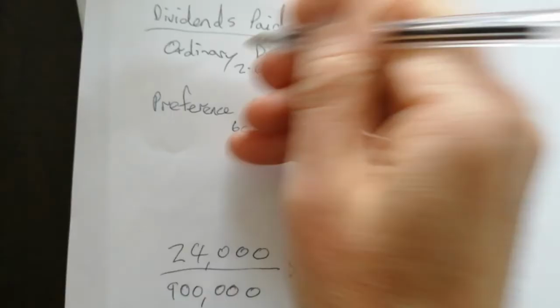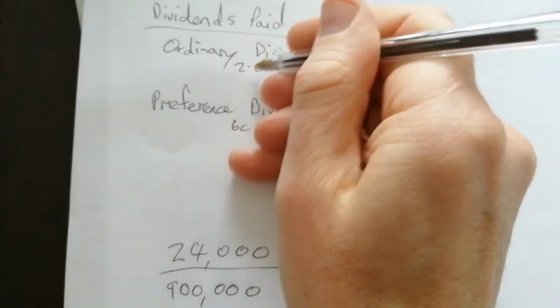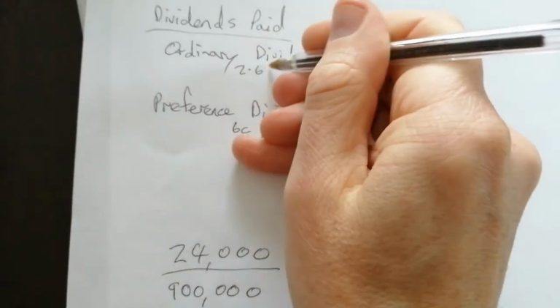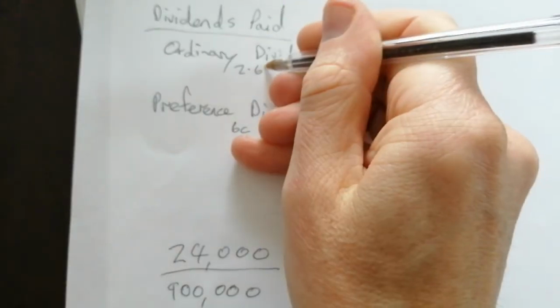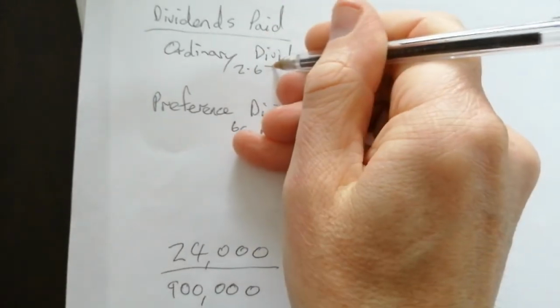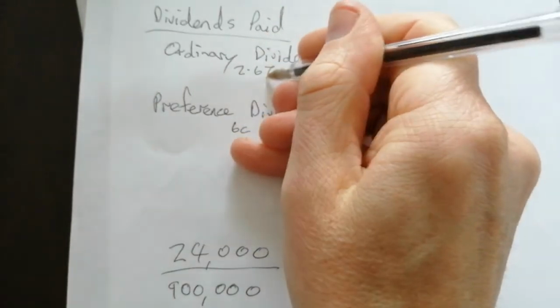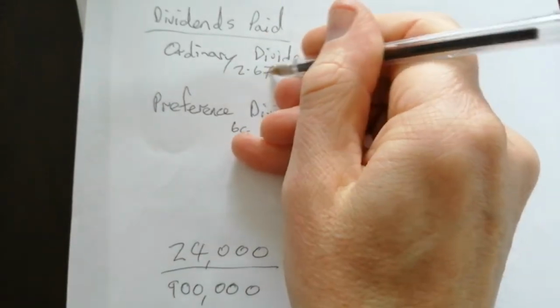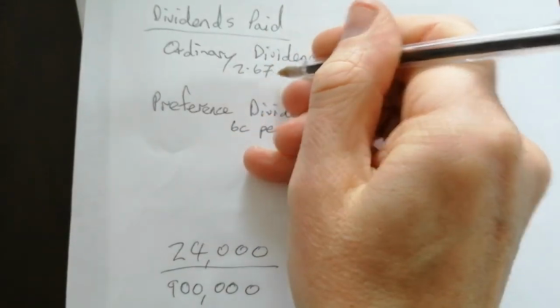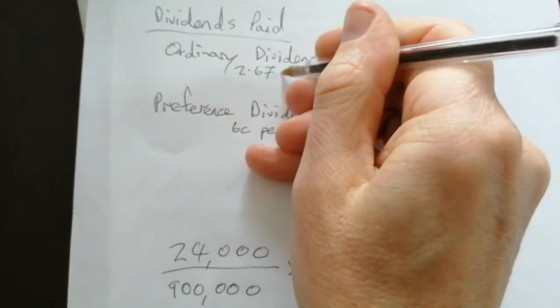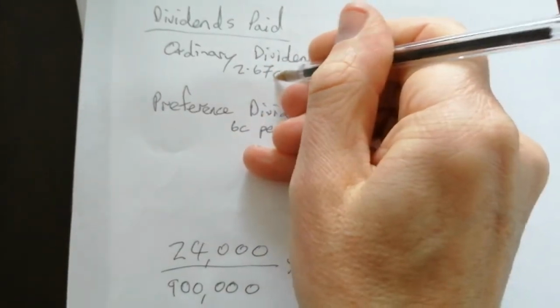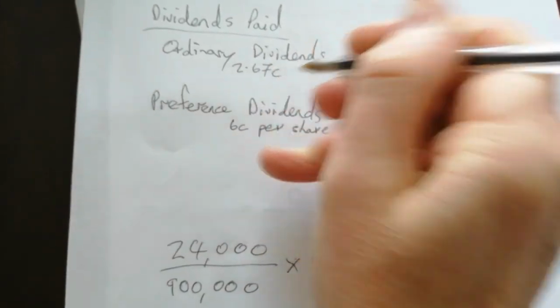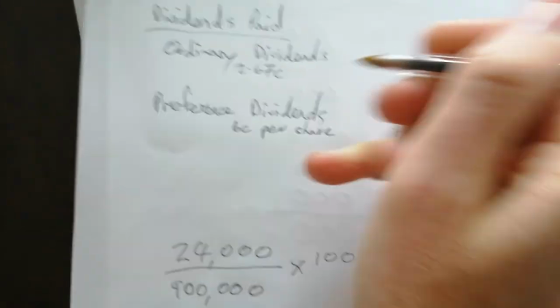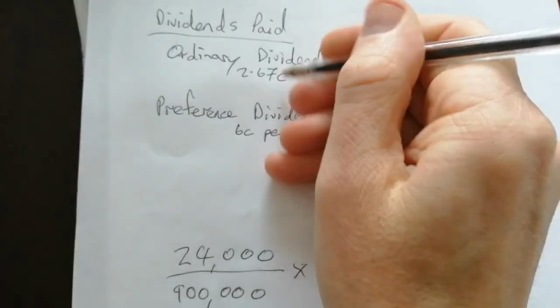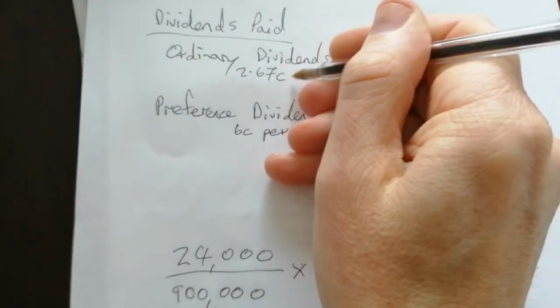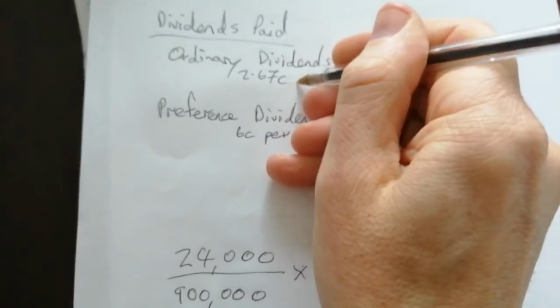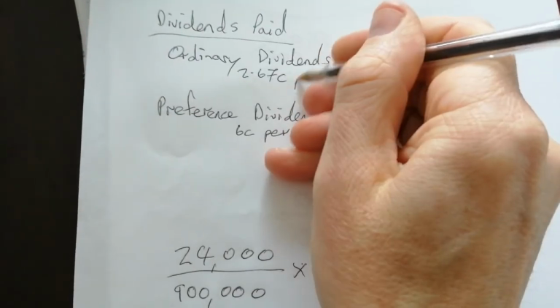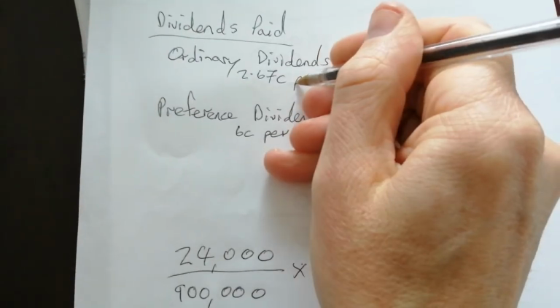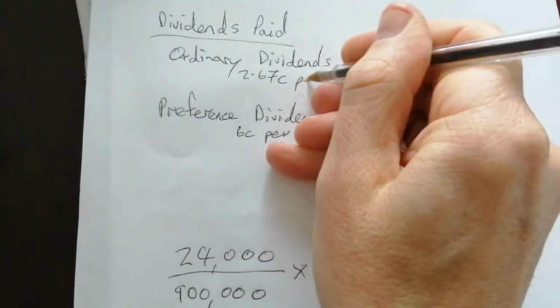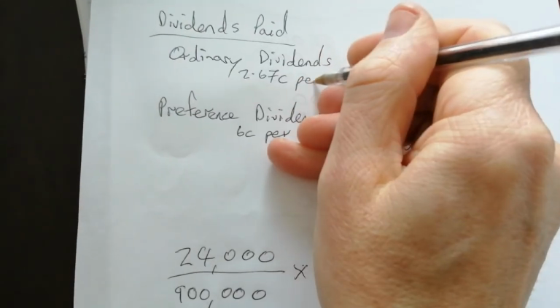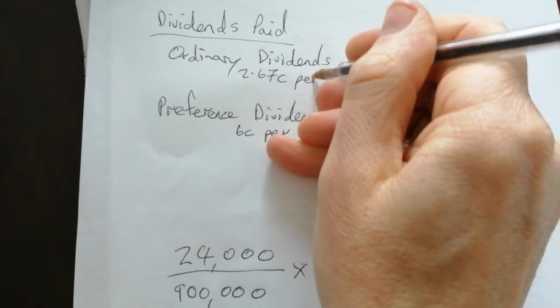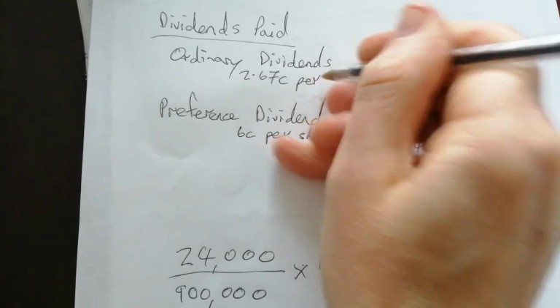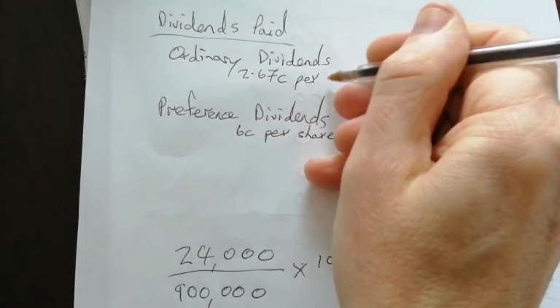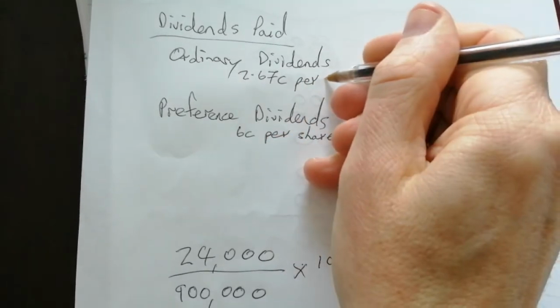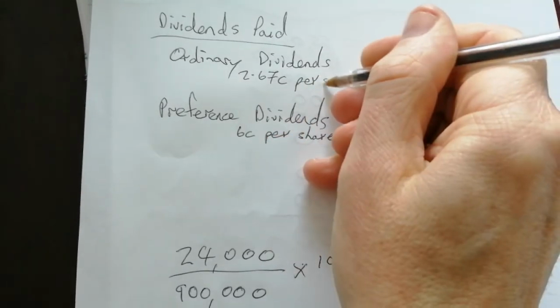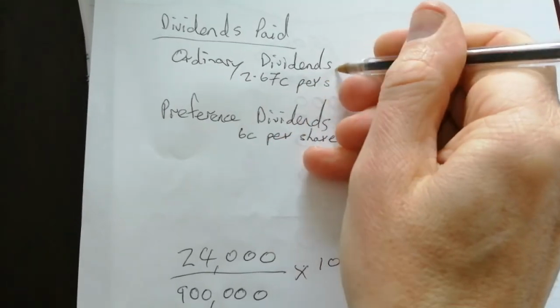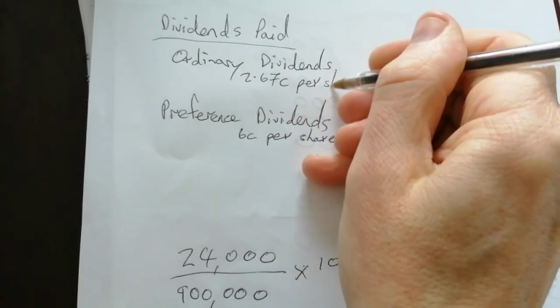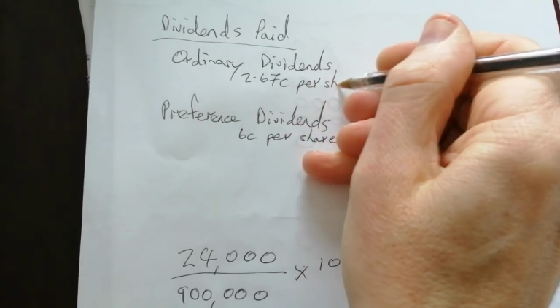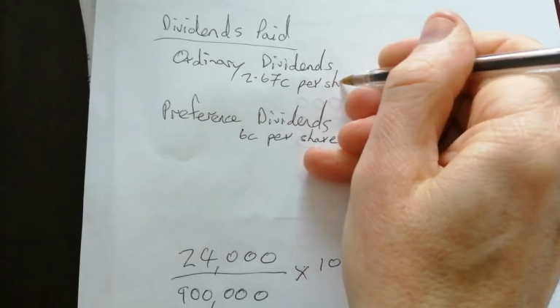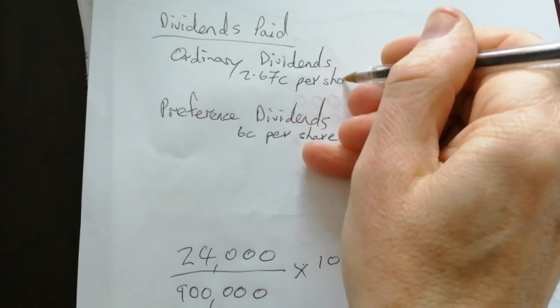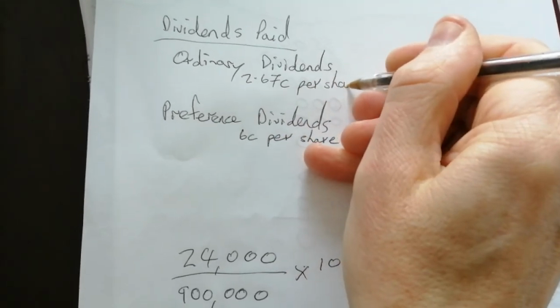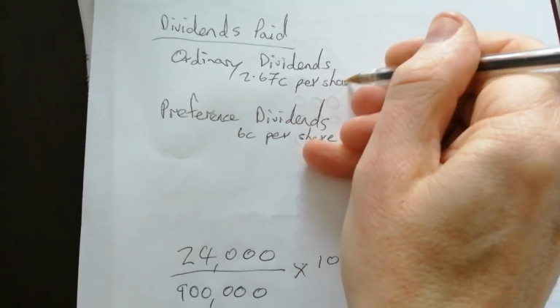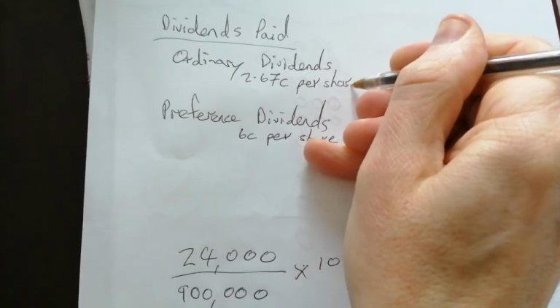So the ordinary dividend works out to 2.67 cent per share.